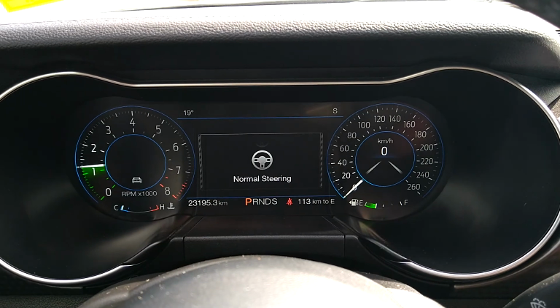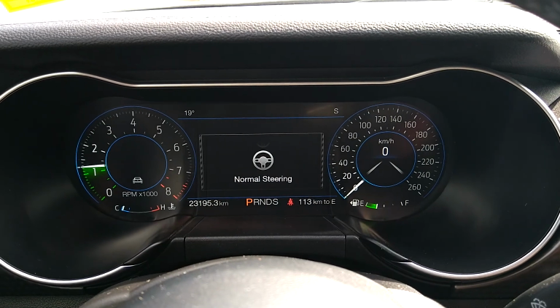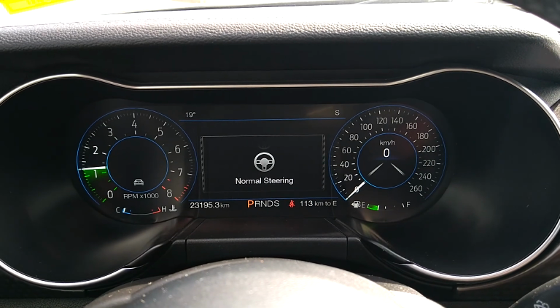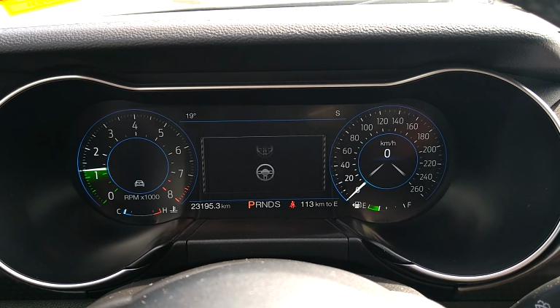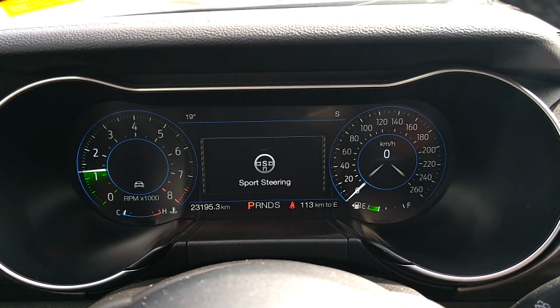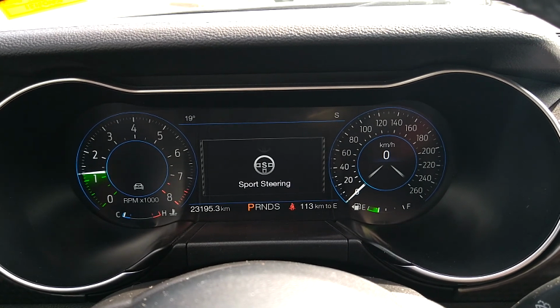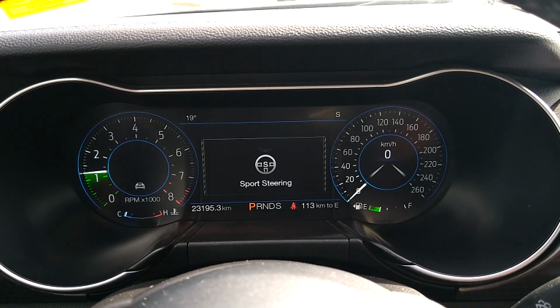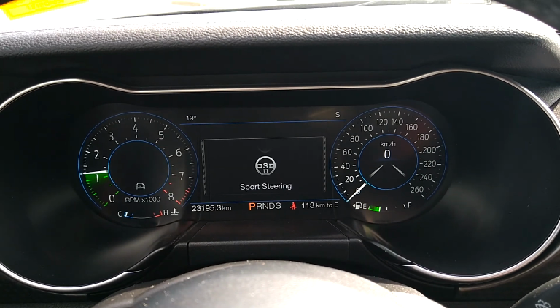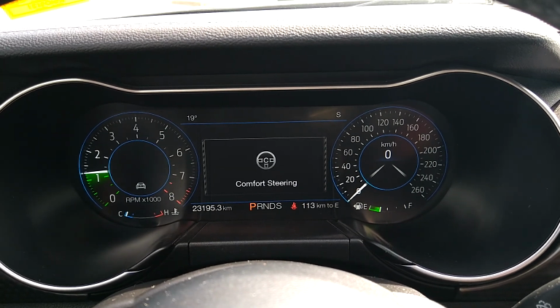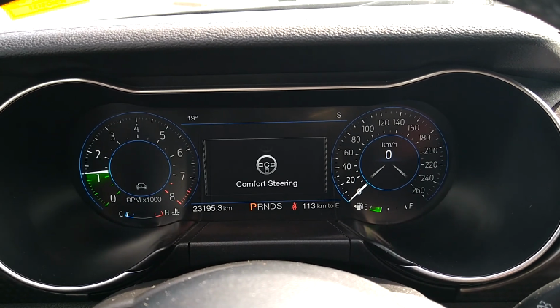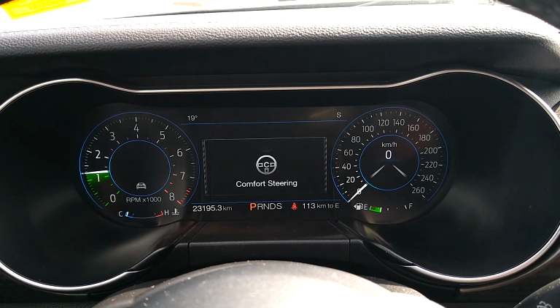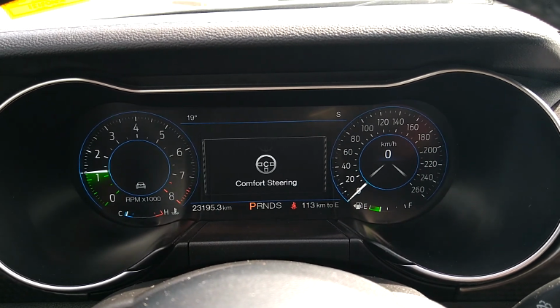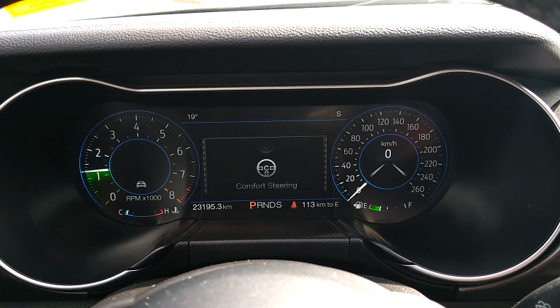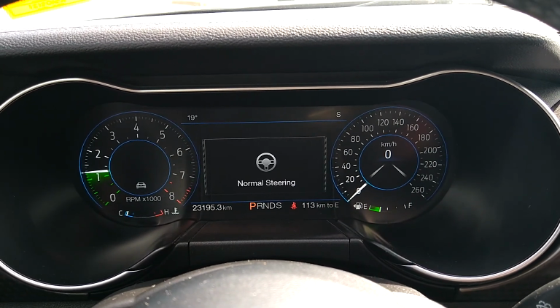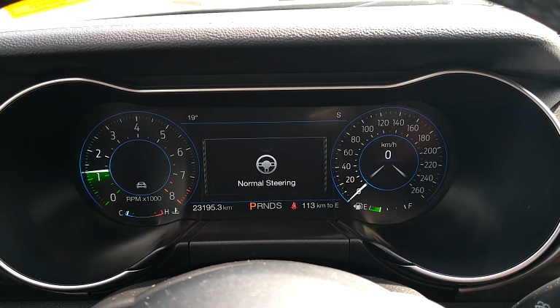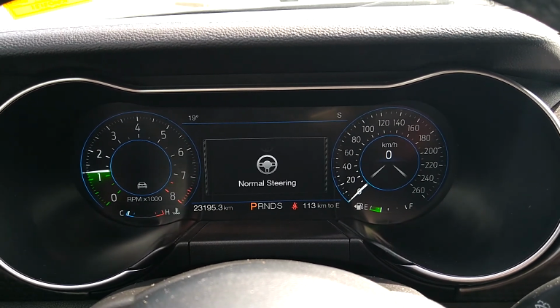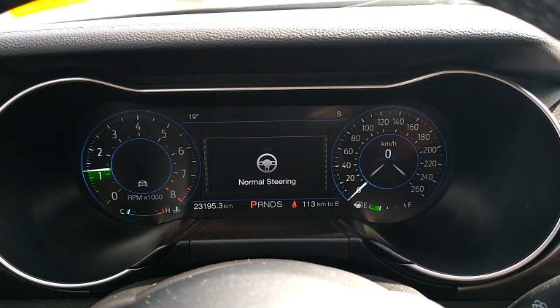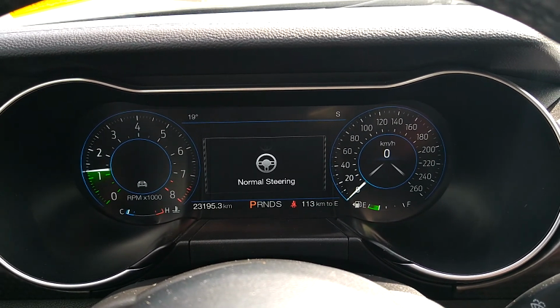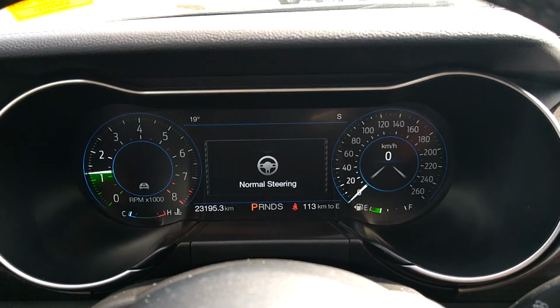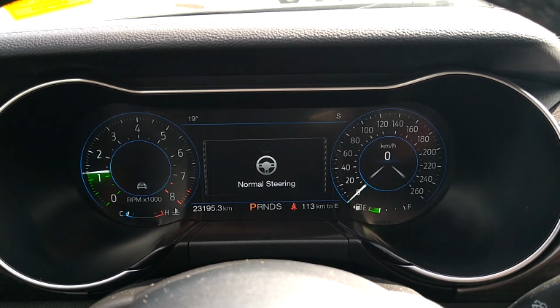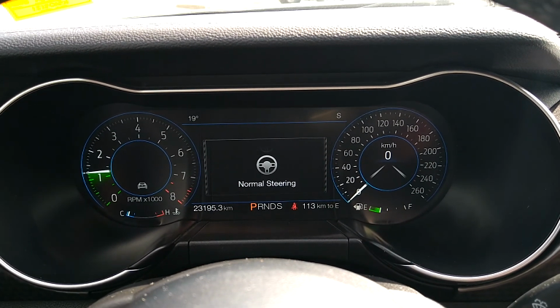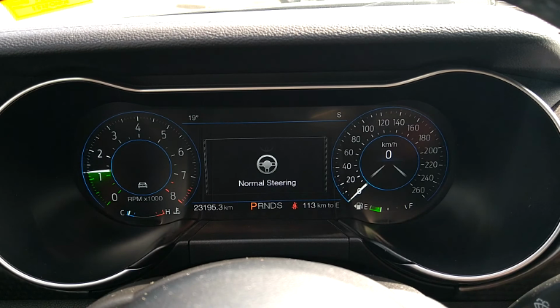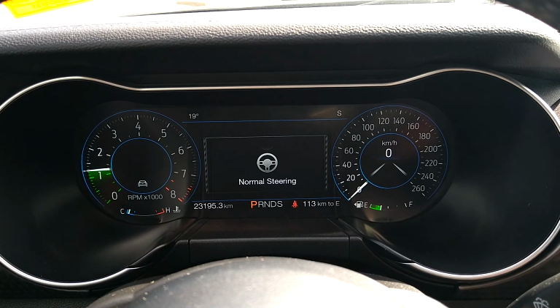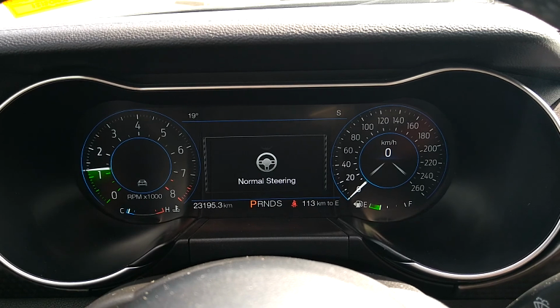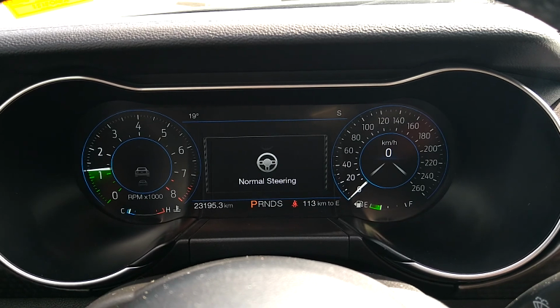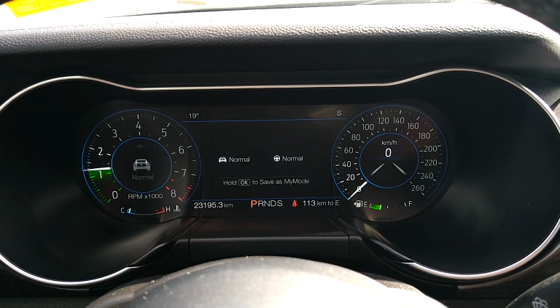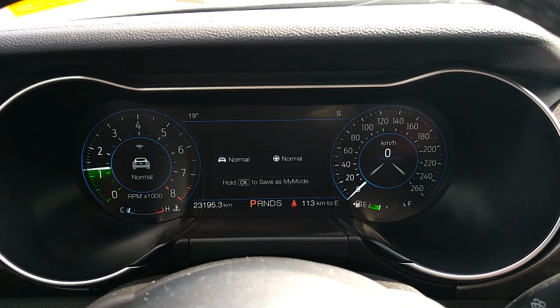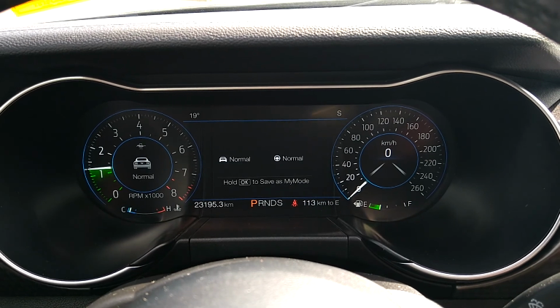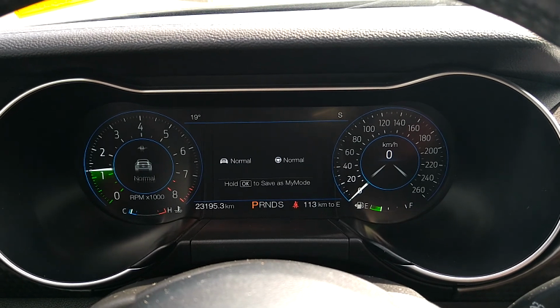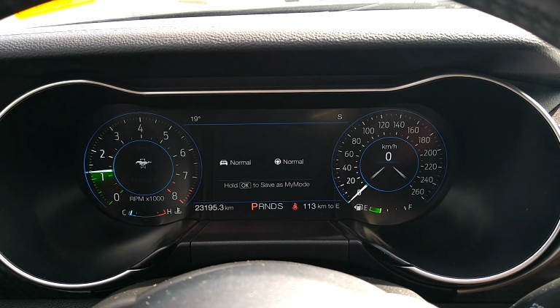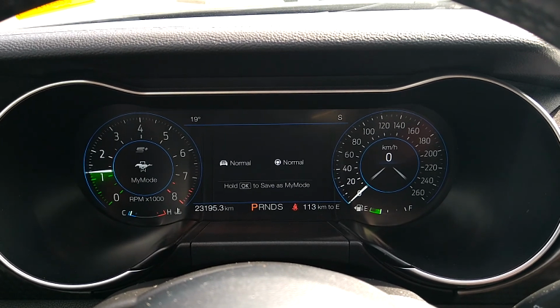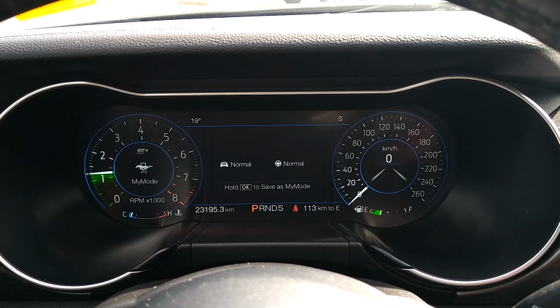You can change that — normal steering, sport steering, comfort steering, back to normal. And then if you go with the modes,